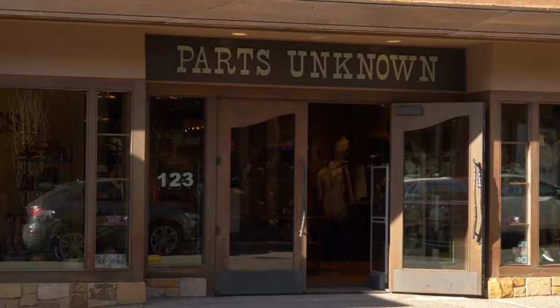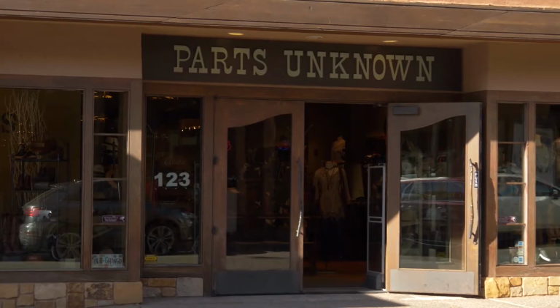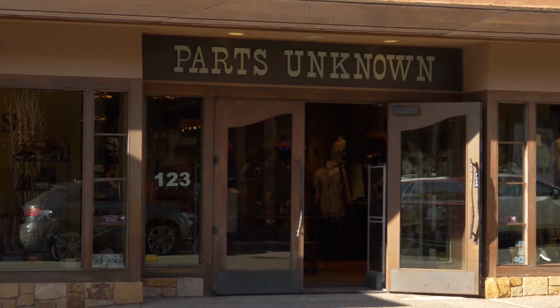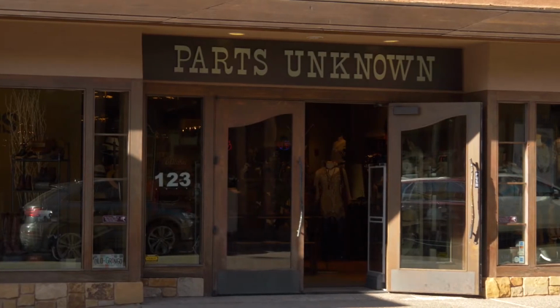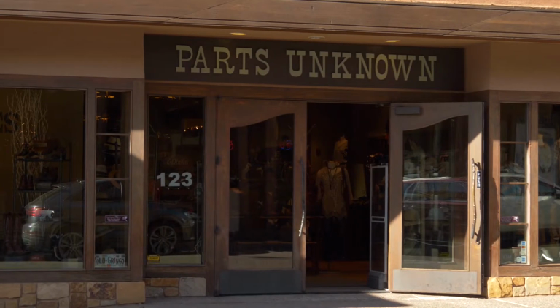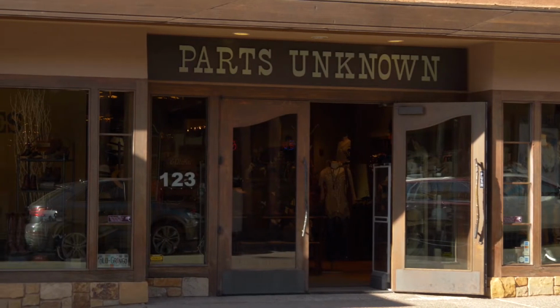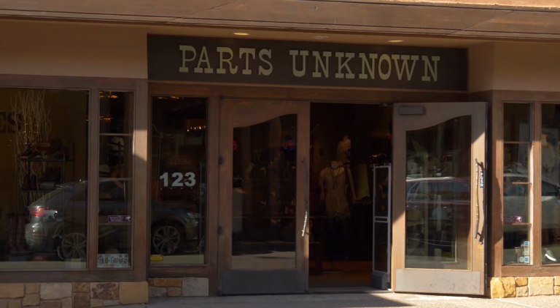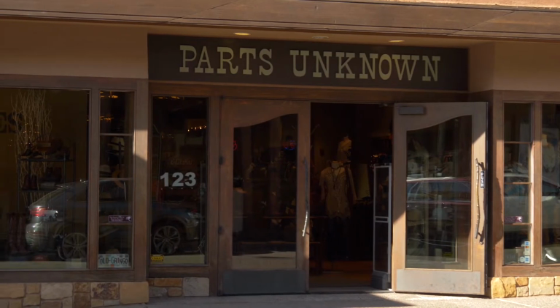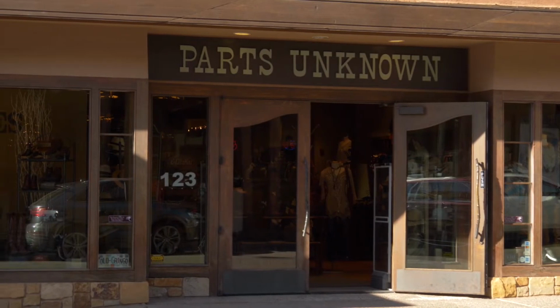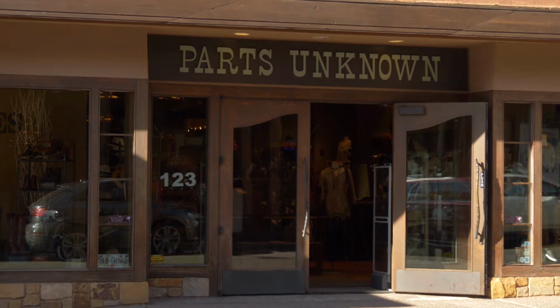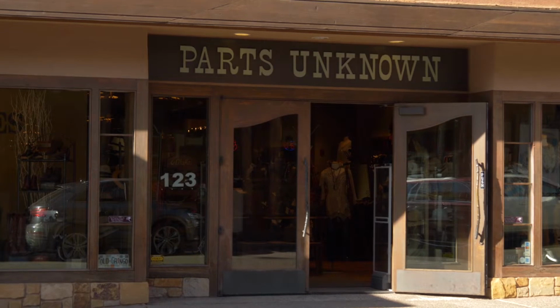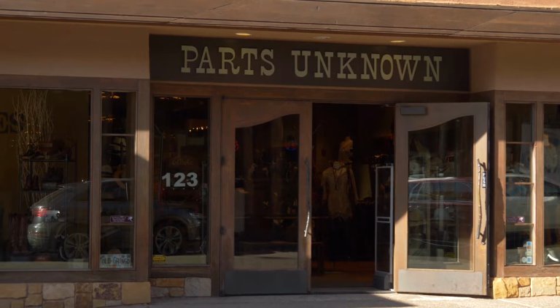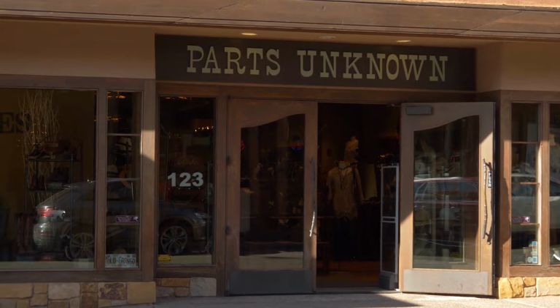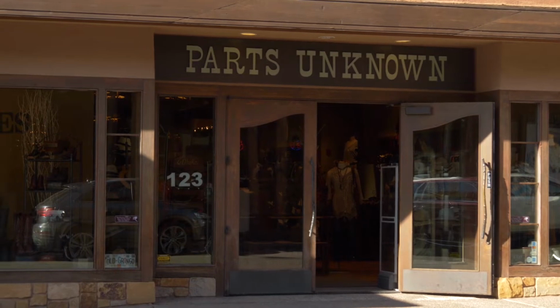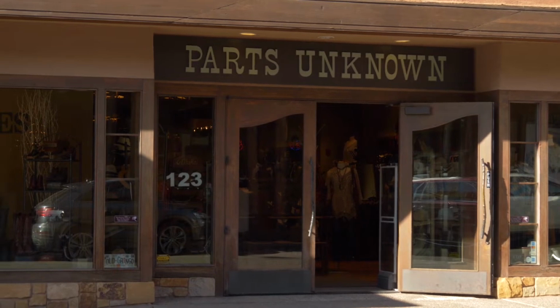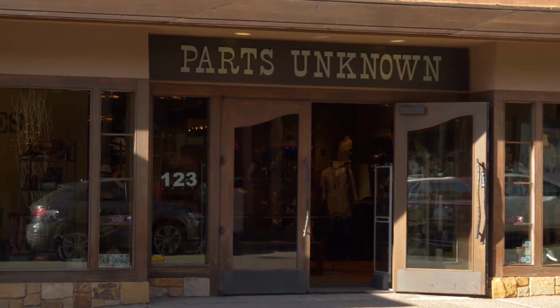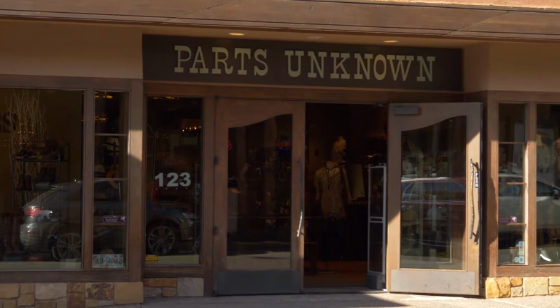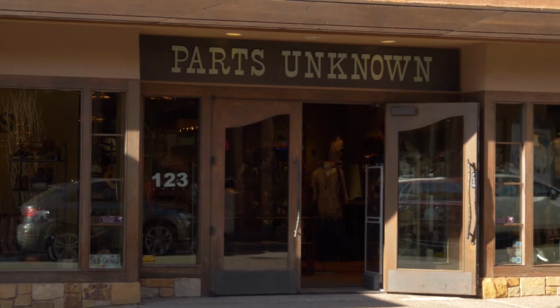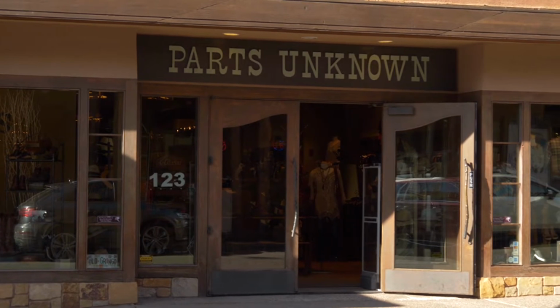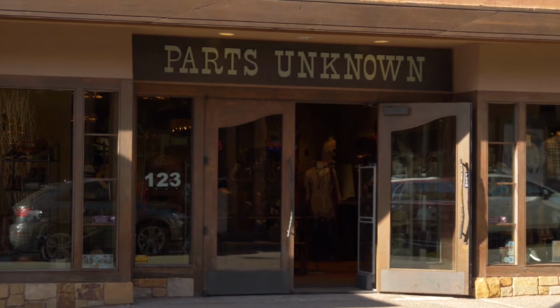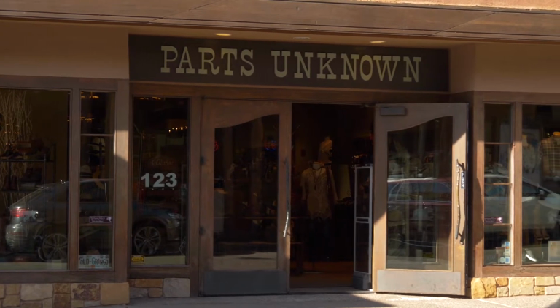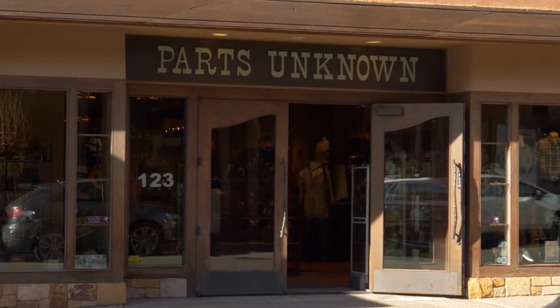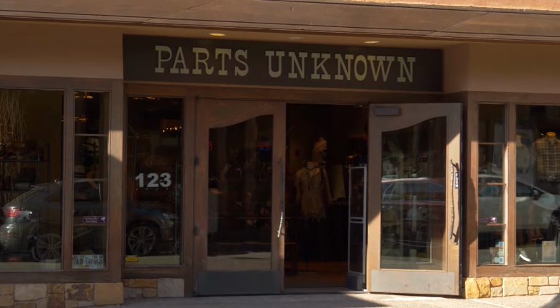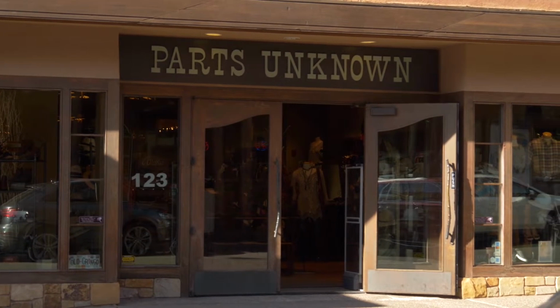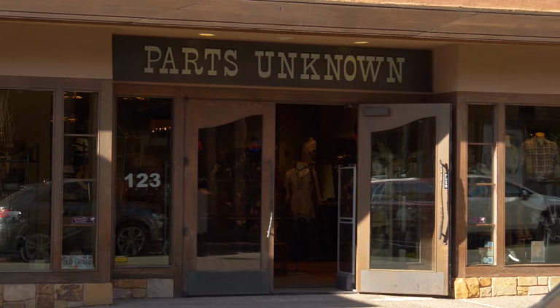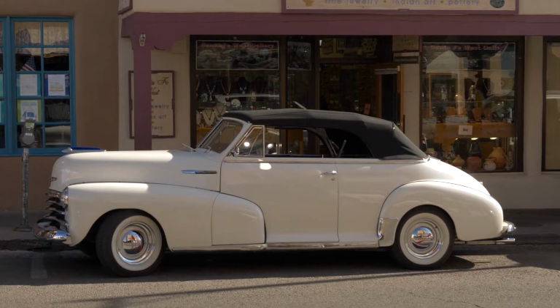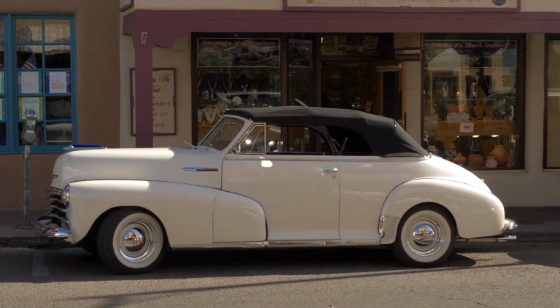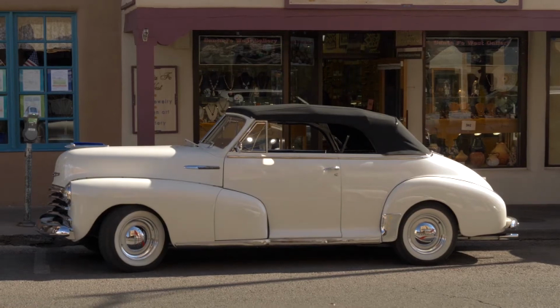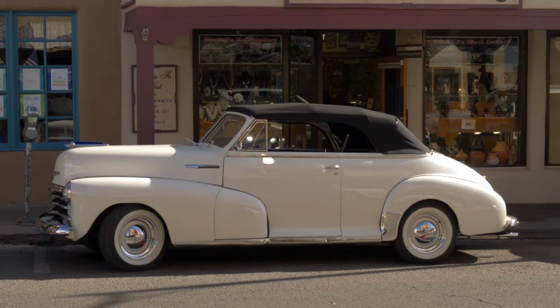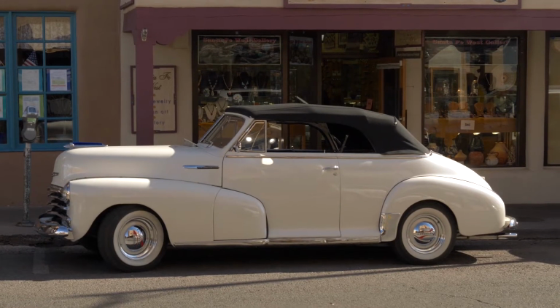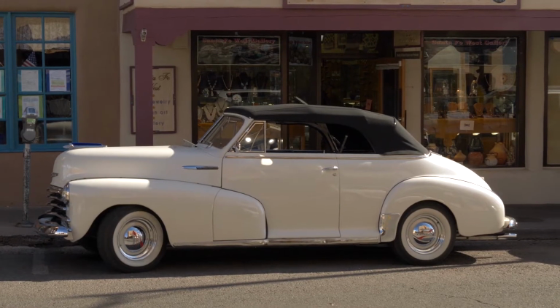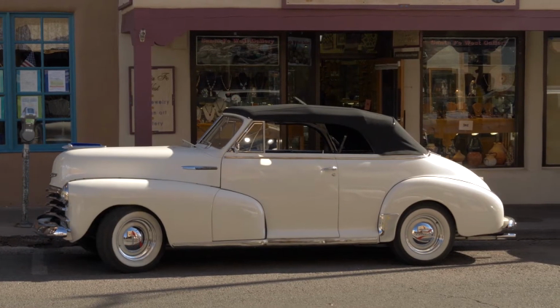And Bourdain, we miss you so. He'd be driving one of these.